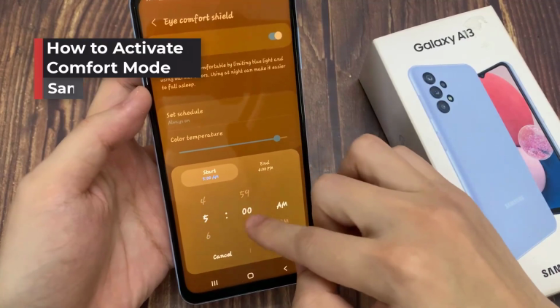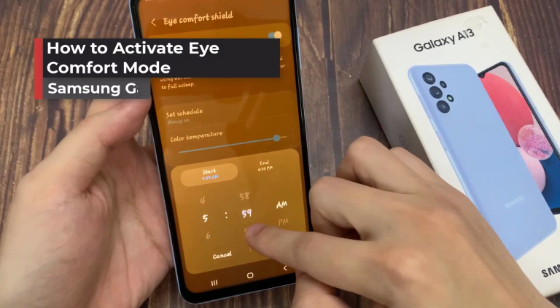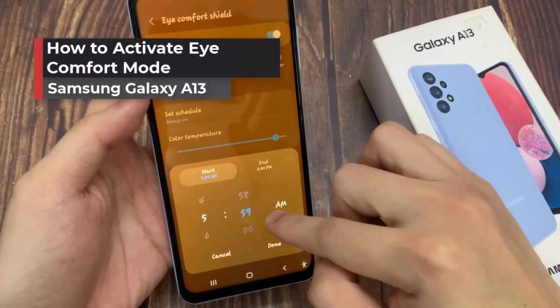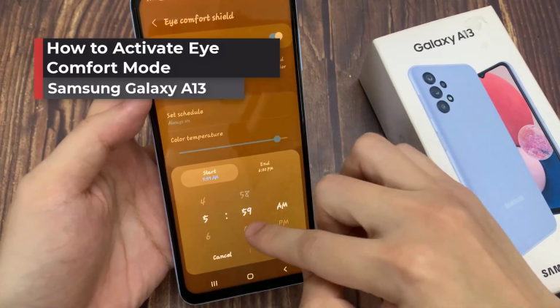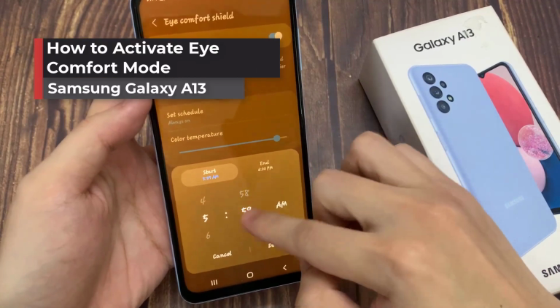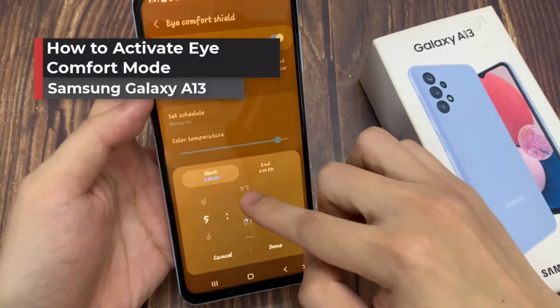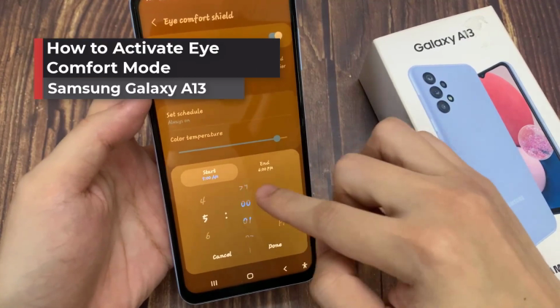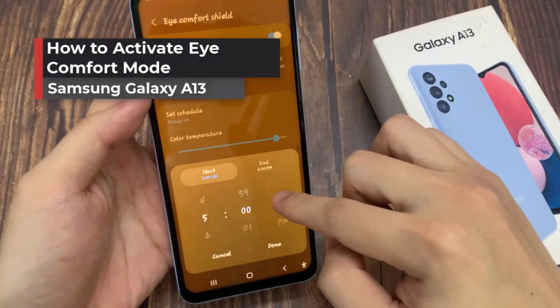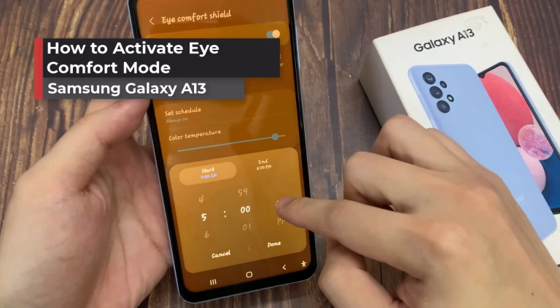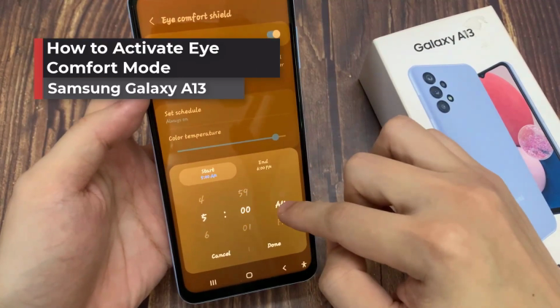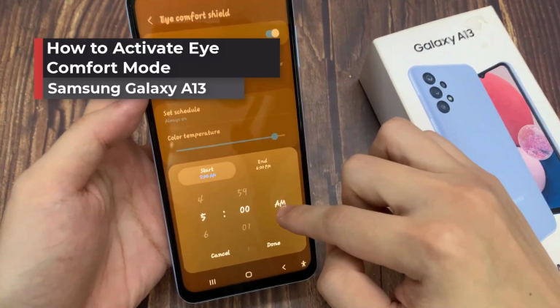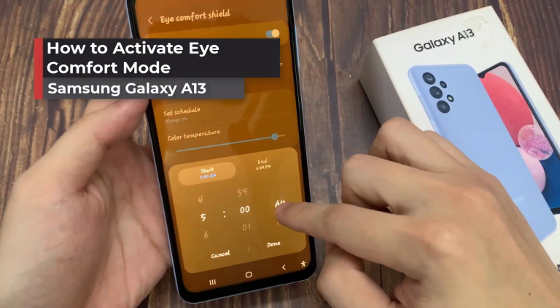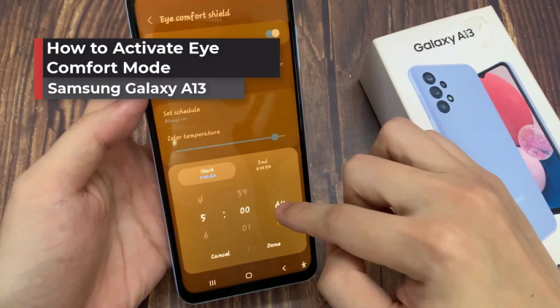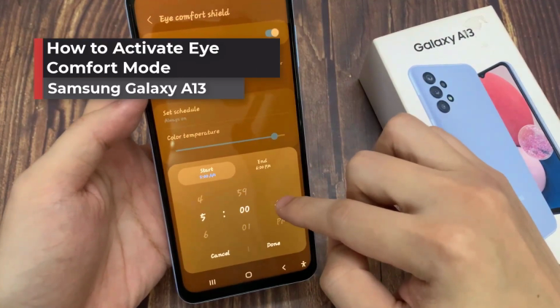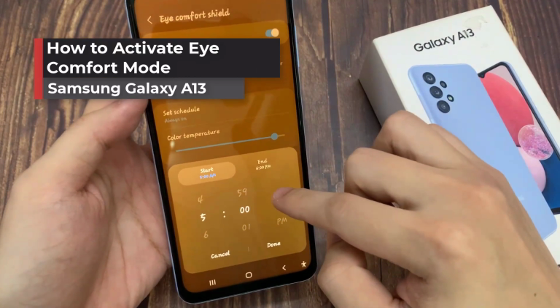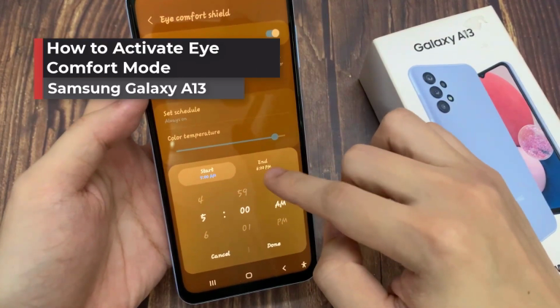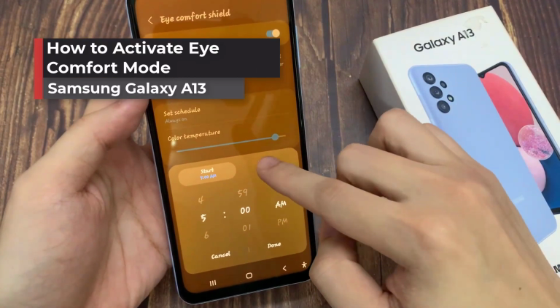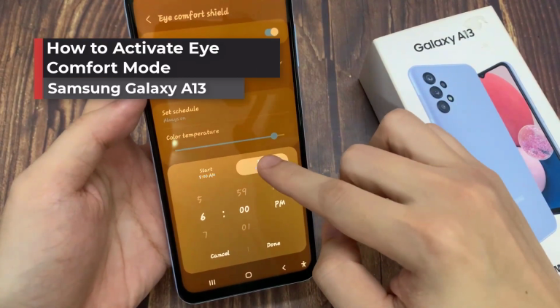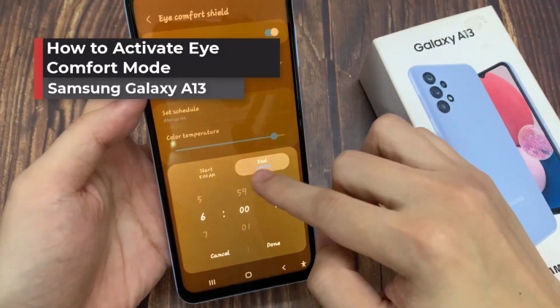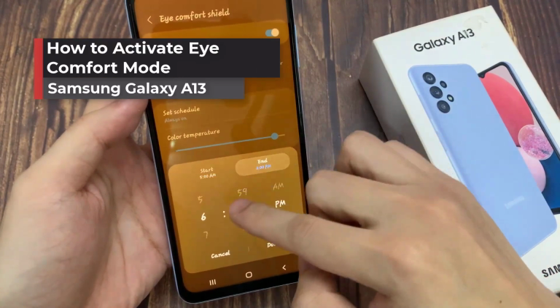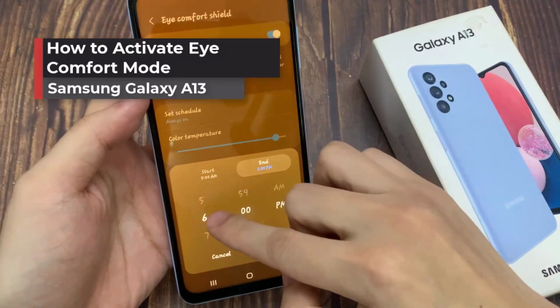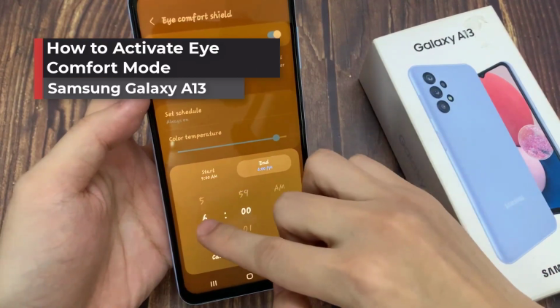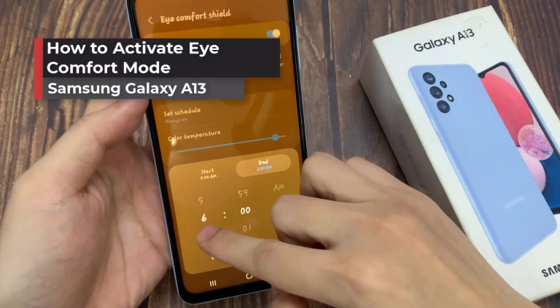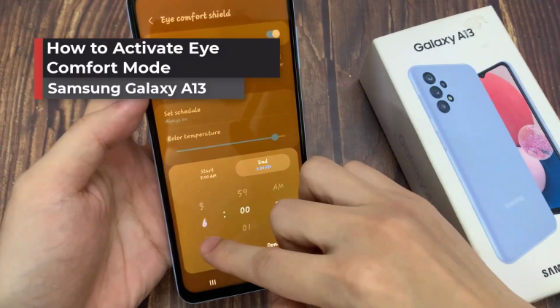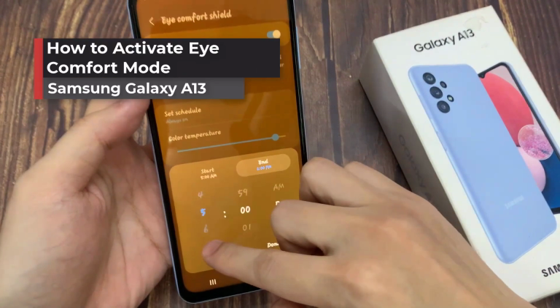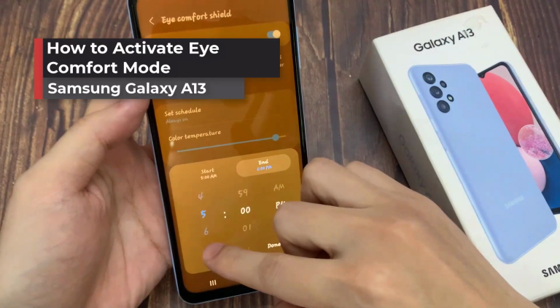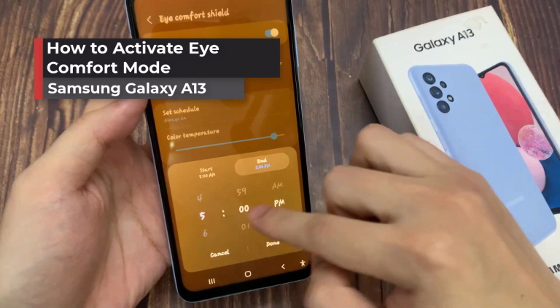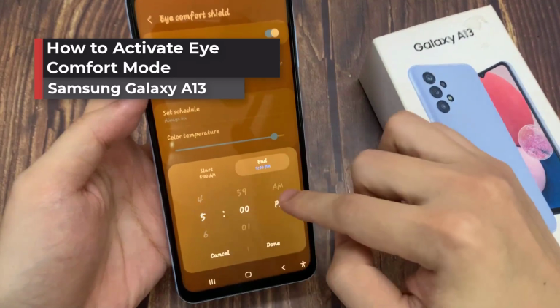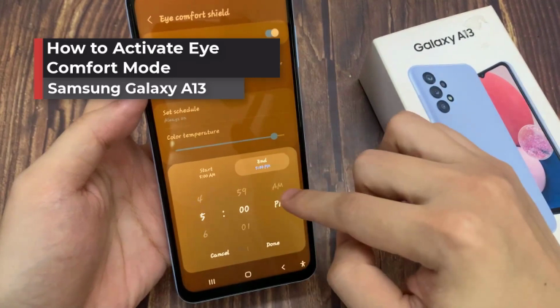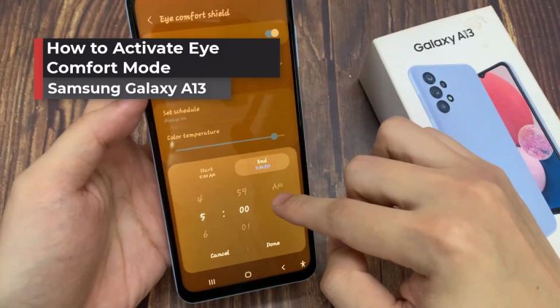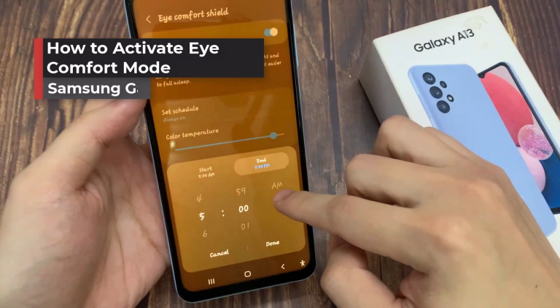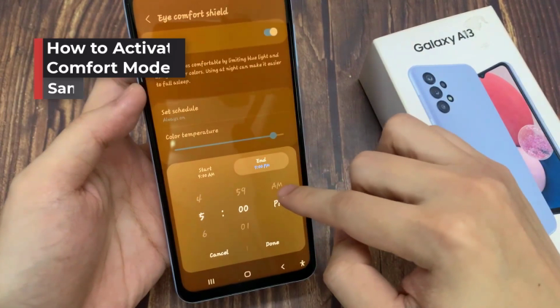Hi everyone! In this video, we will show you how to activate iComfort mode on Samsung Galaxy A13.